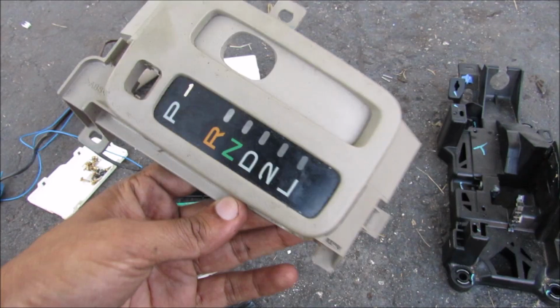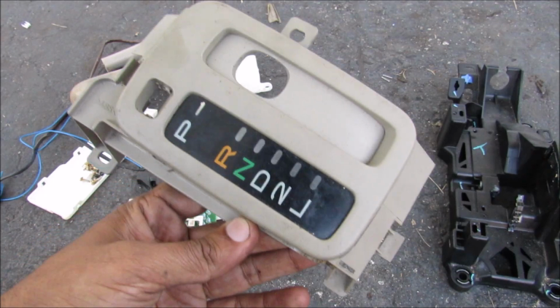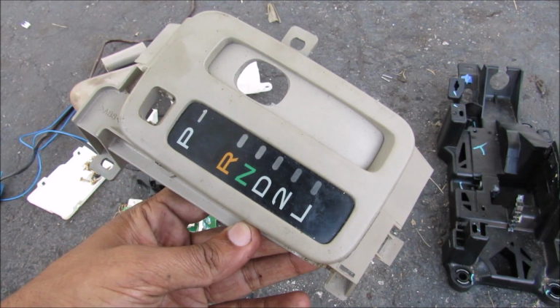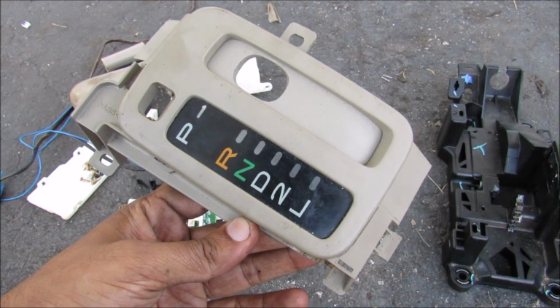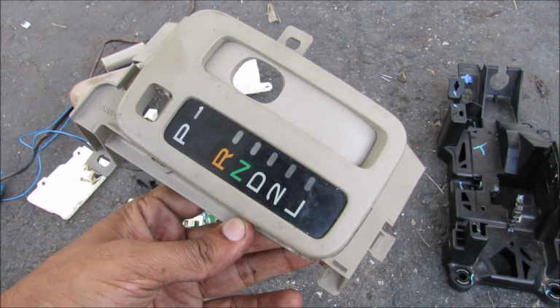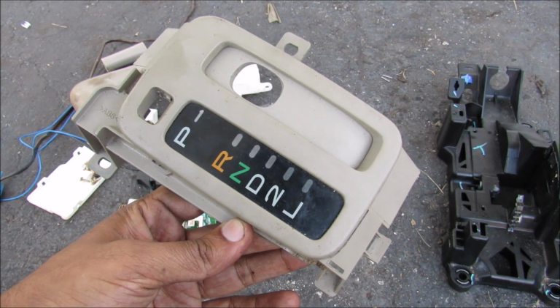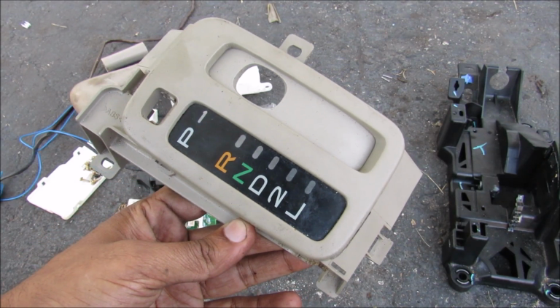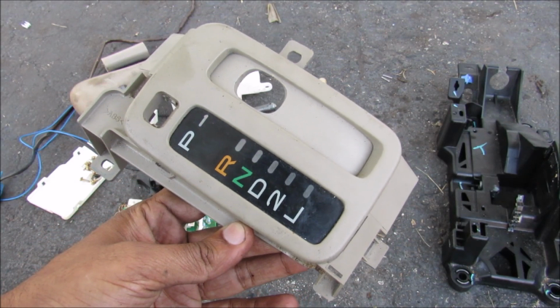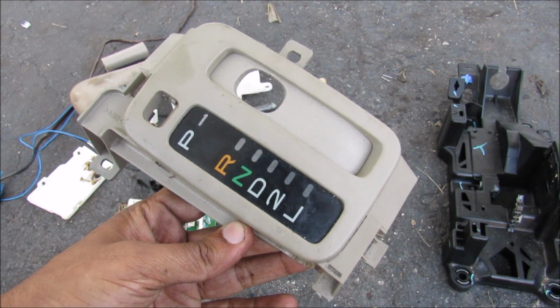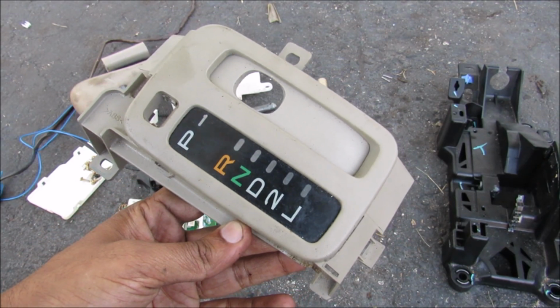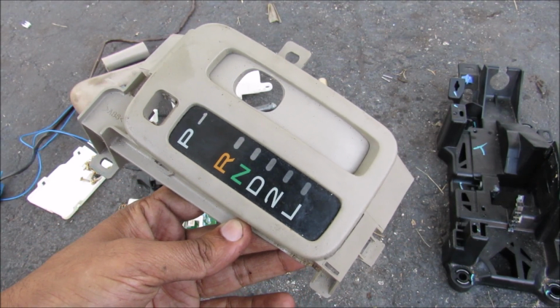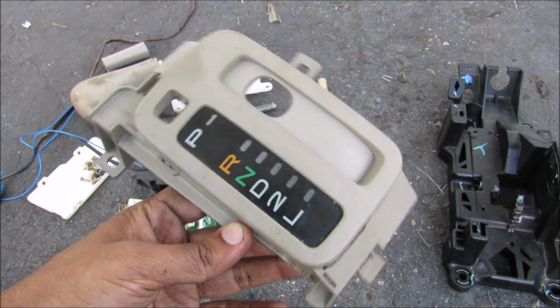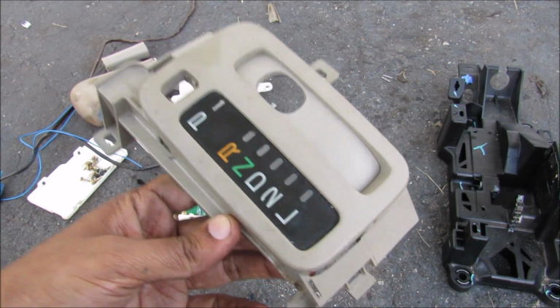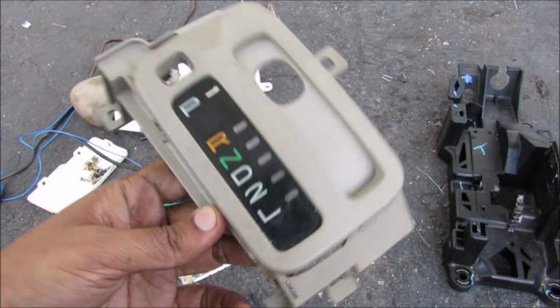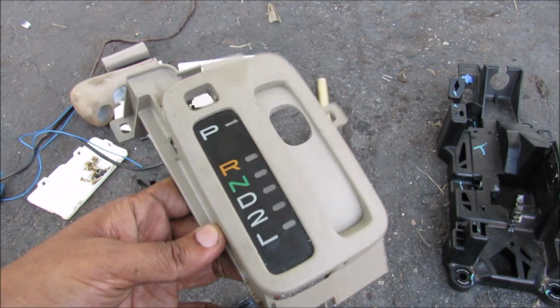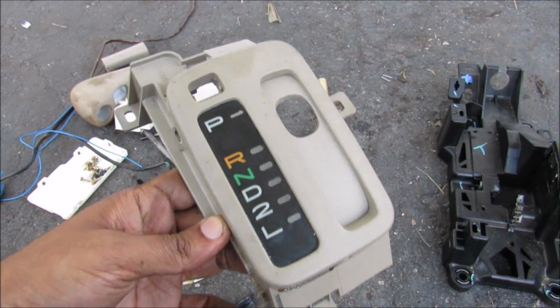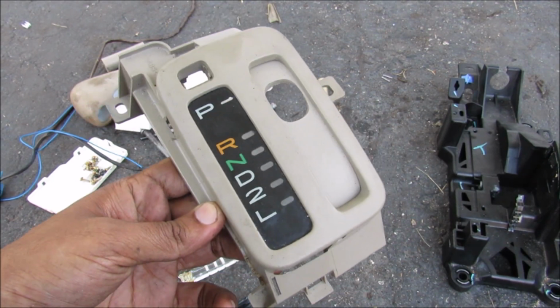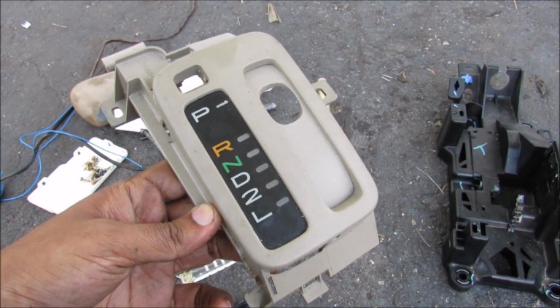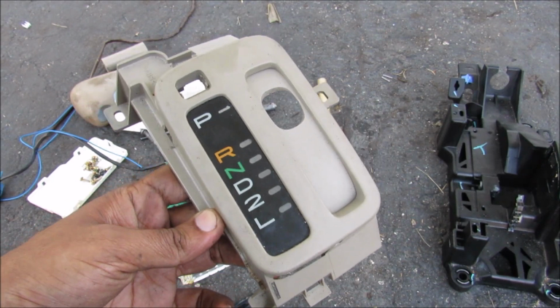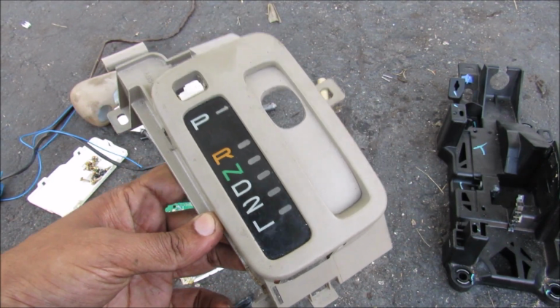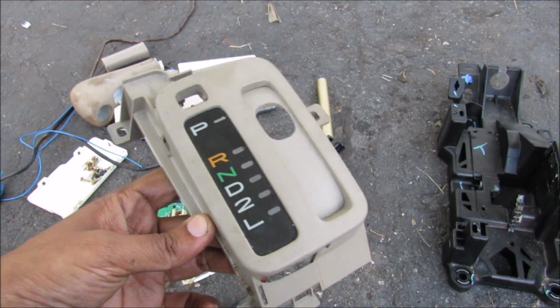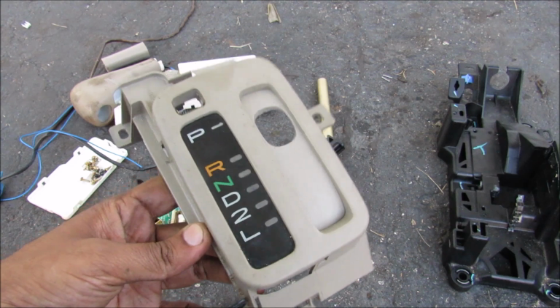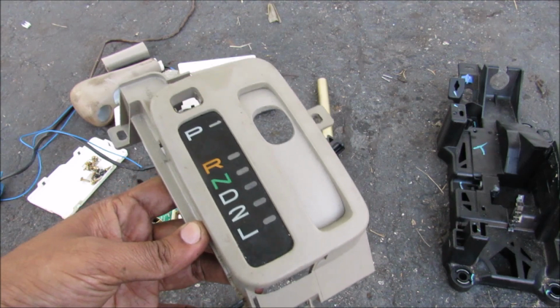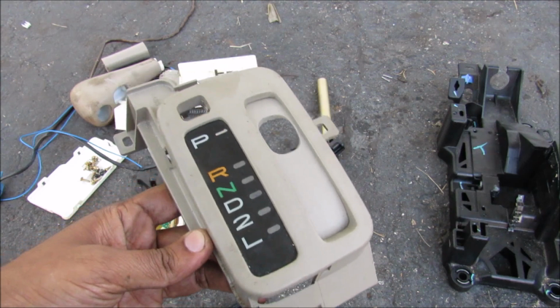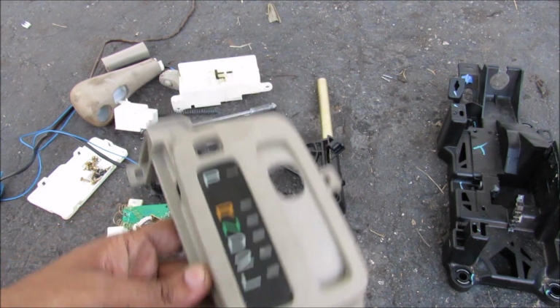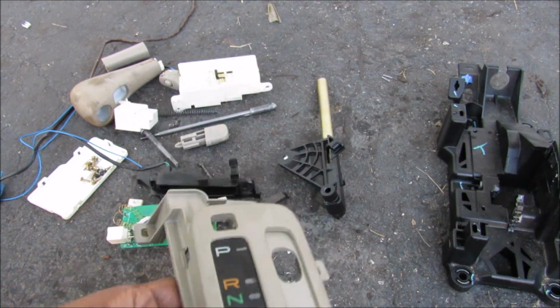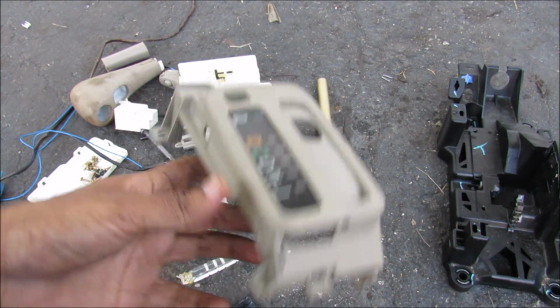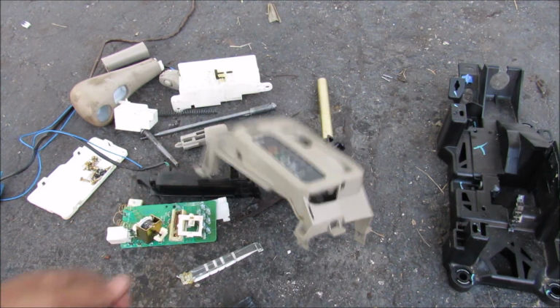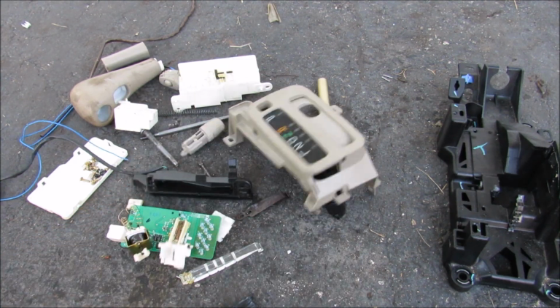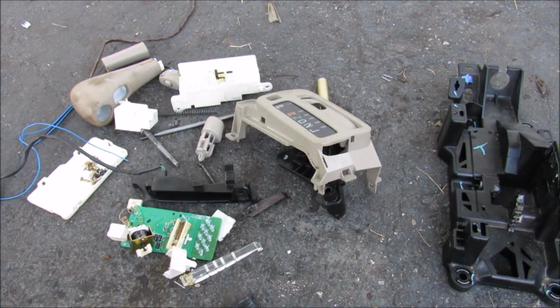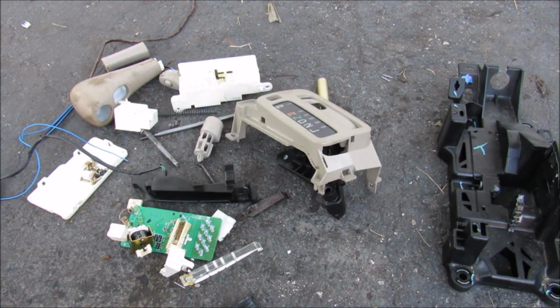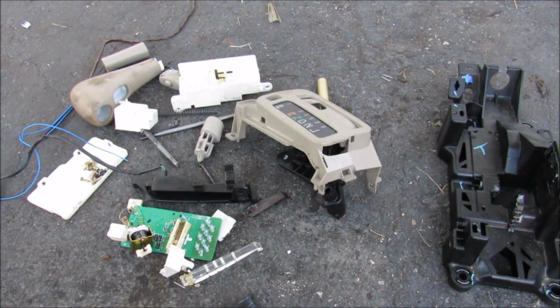Automatic transmissions are for dummies. You see stick shifts? They put all the trust in the driver.